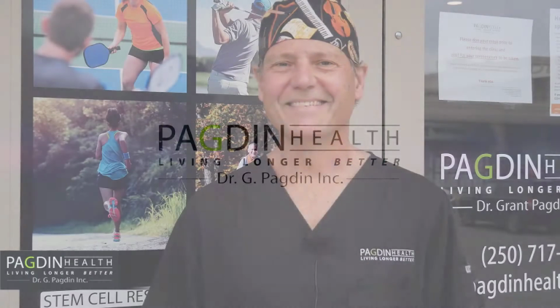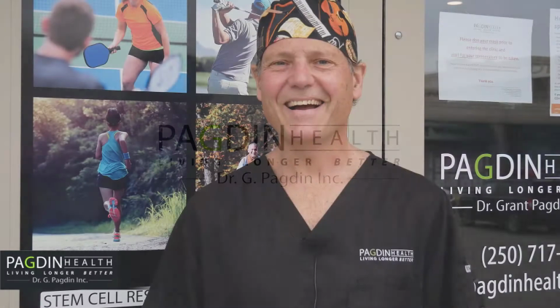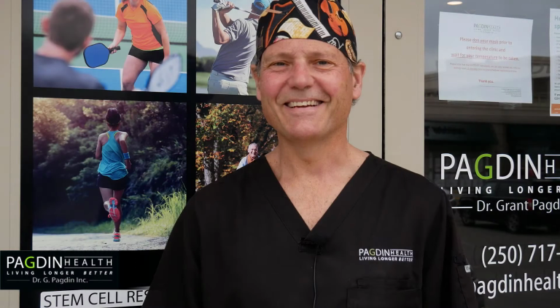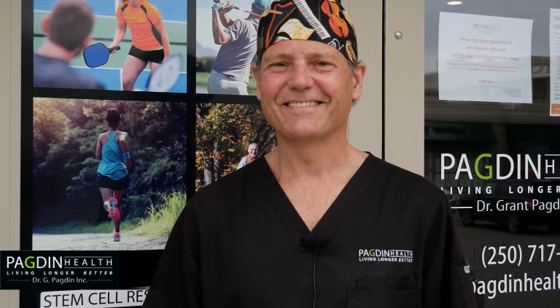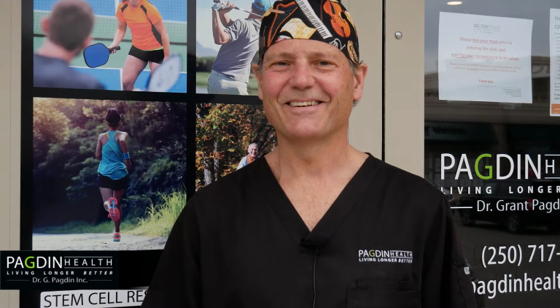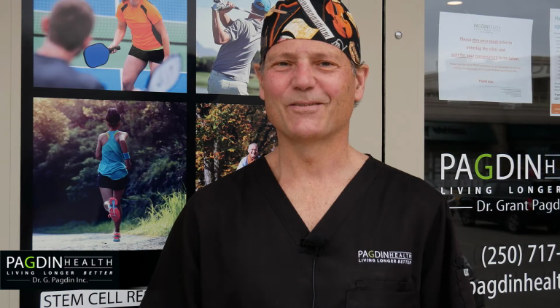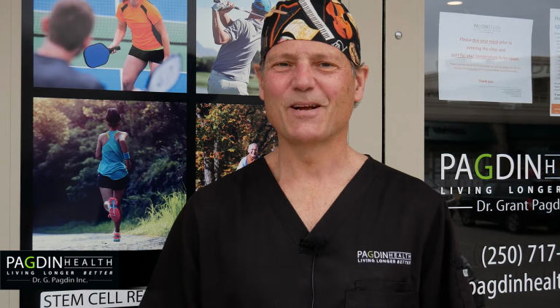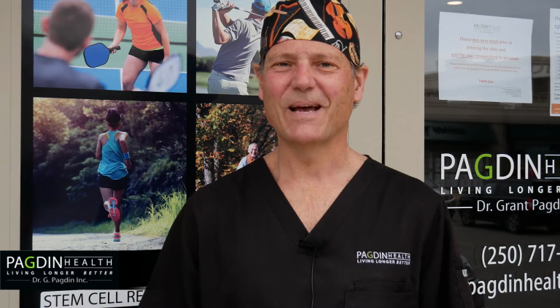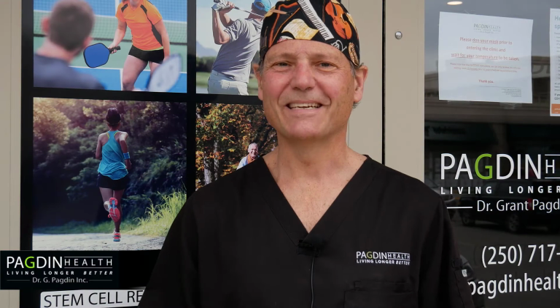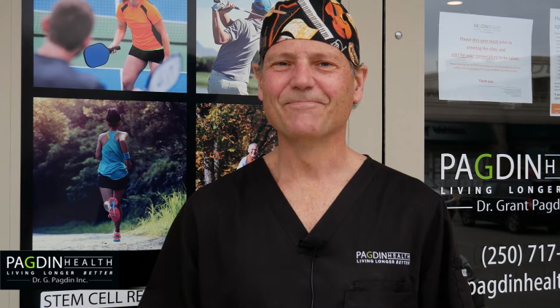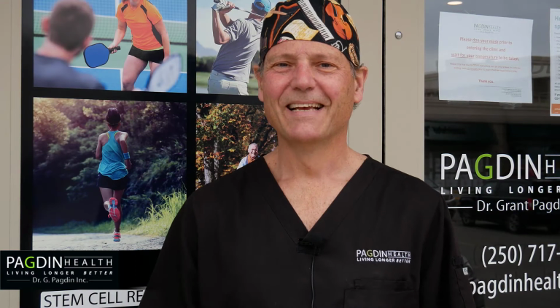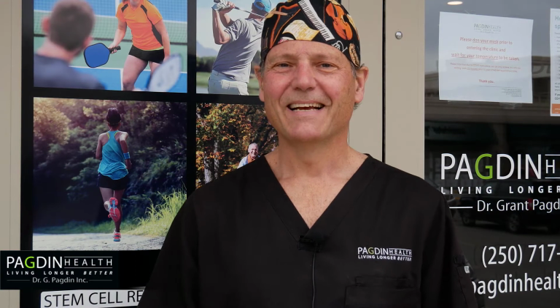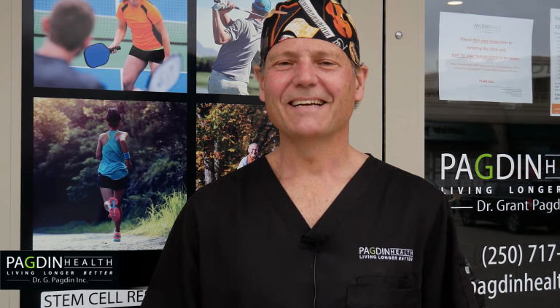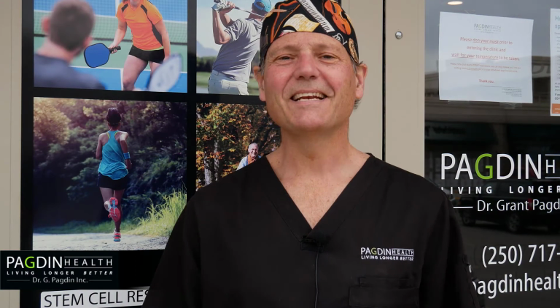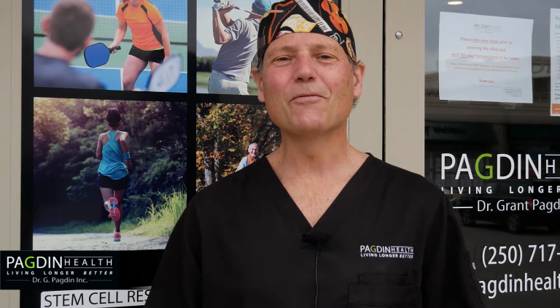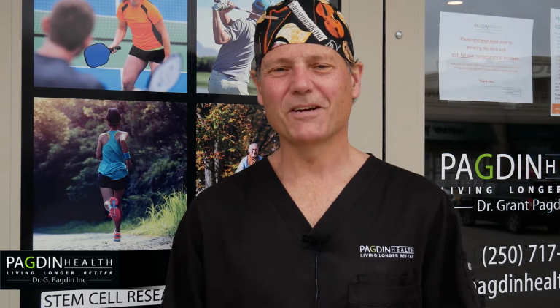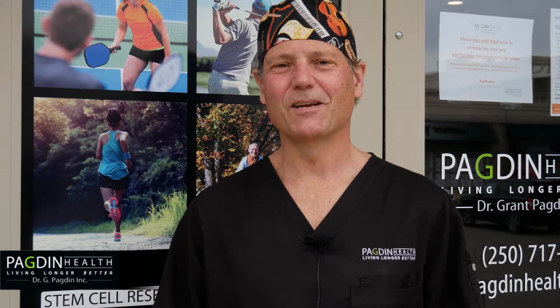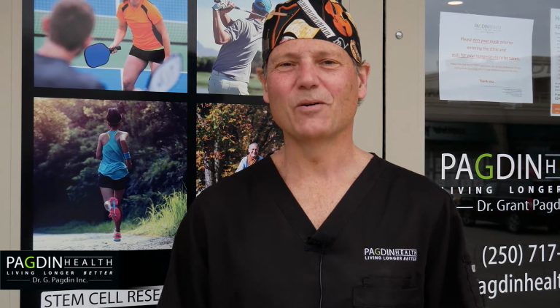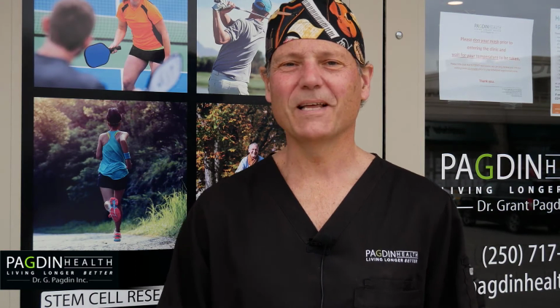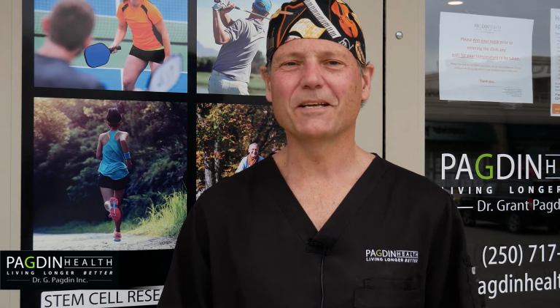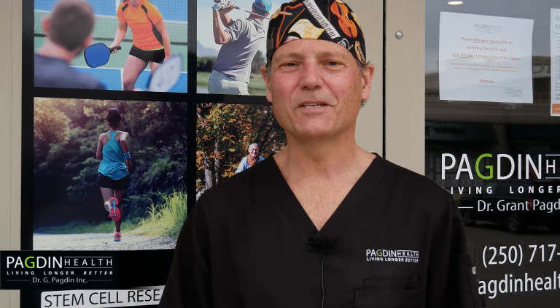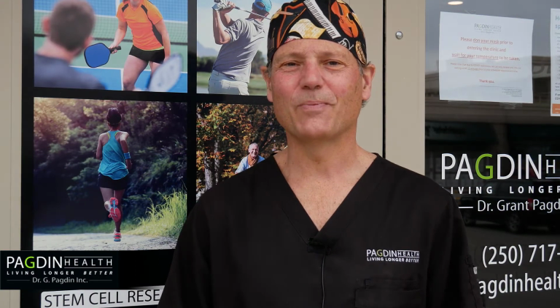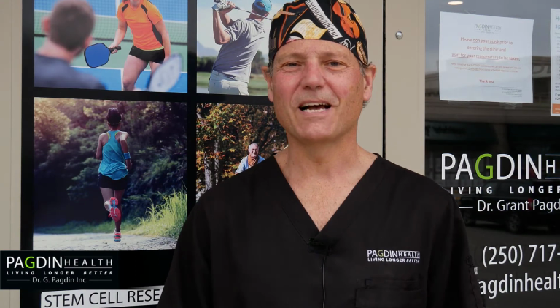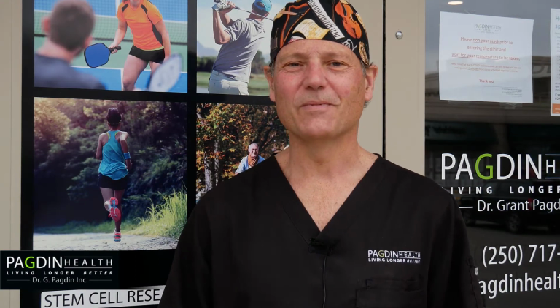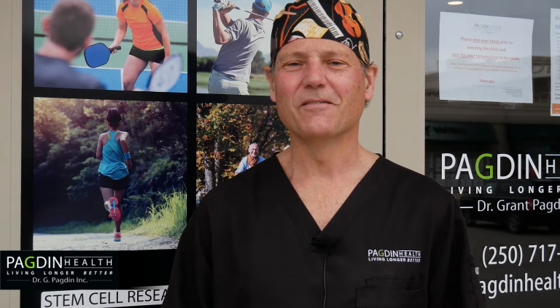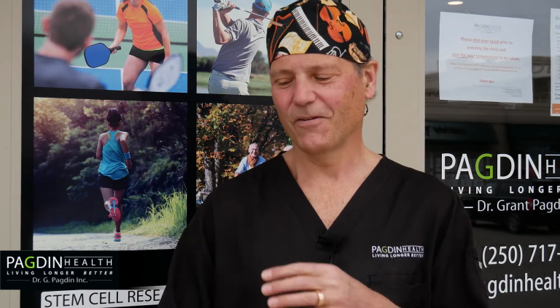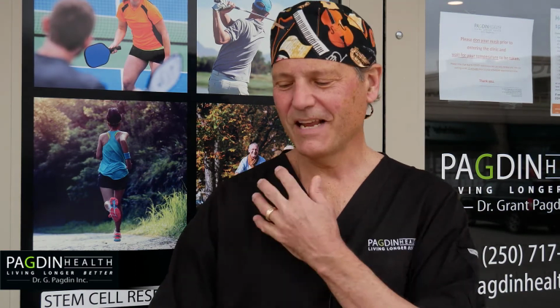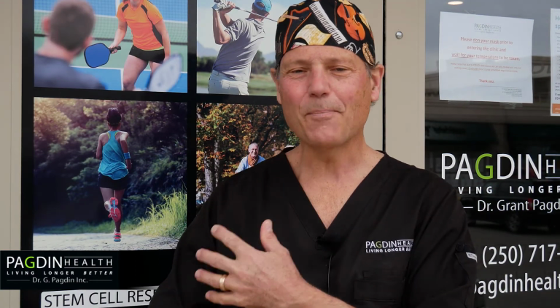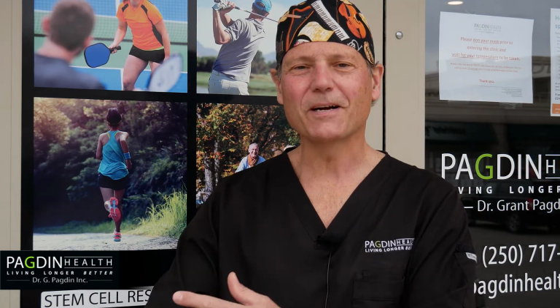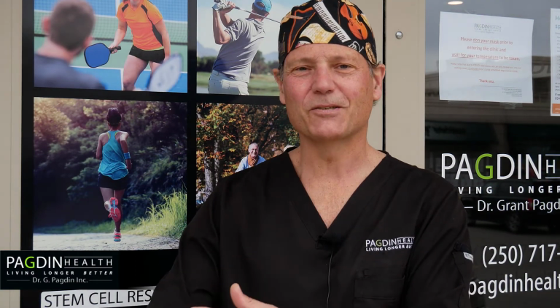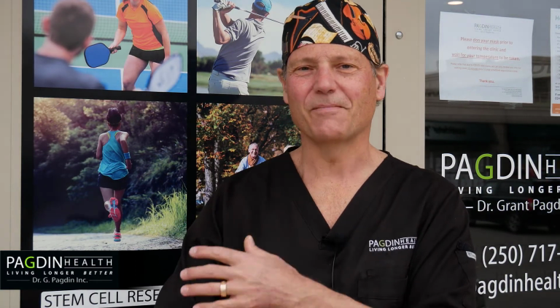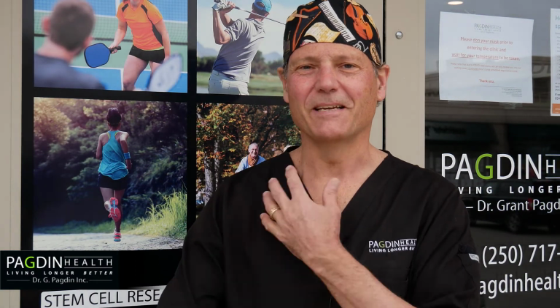Hi there, it's Dr. Grant Pagden. Today we're talking about platelet-rich plasma for the upper extremity.